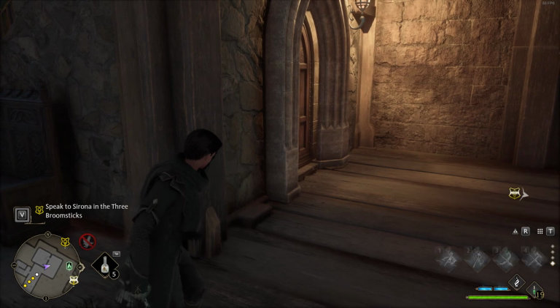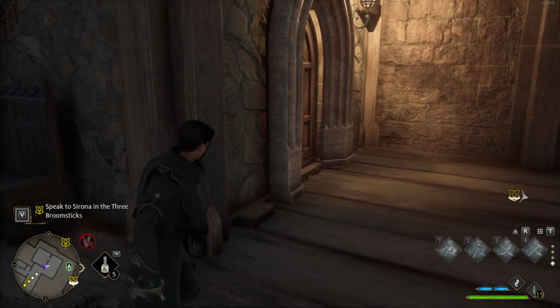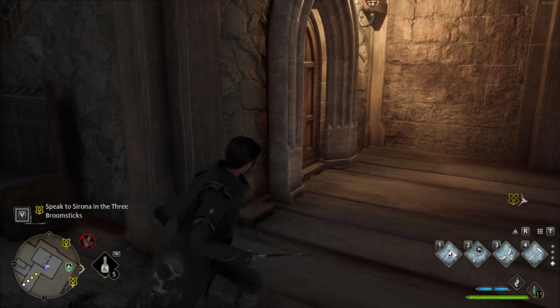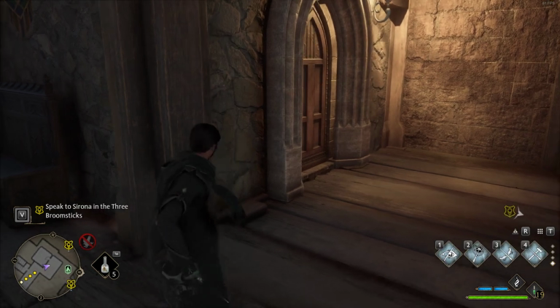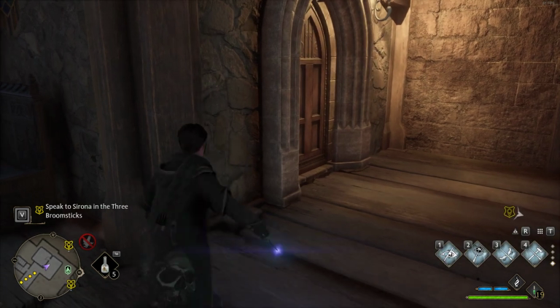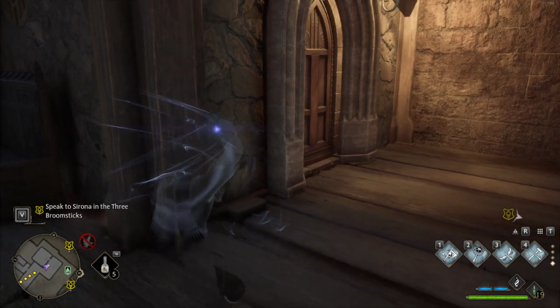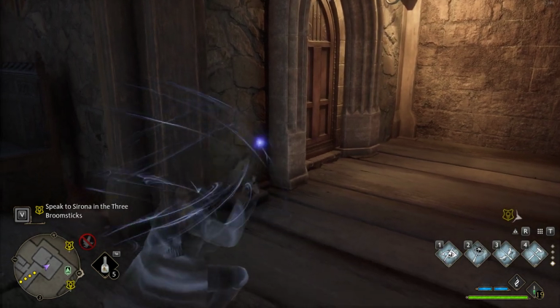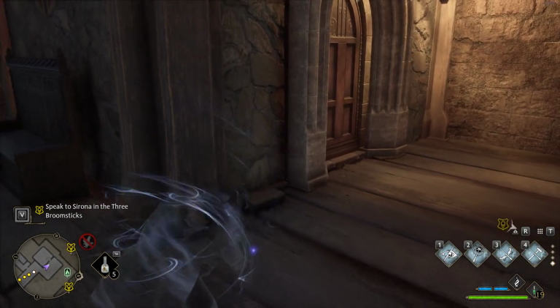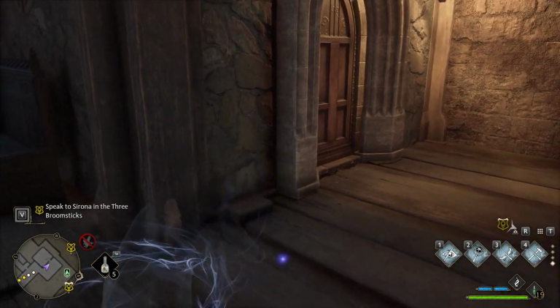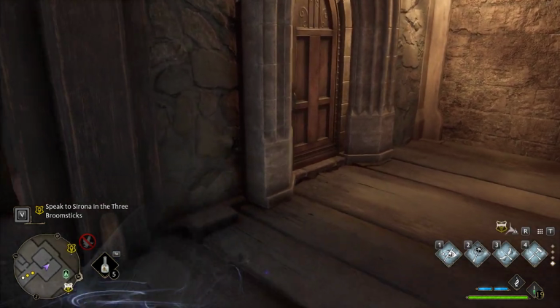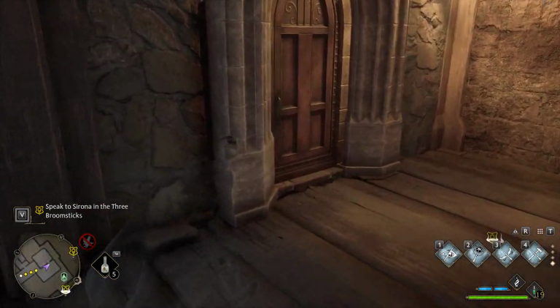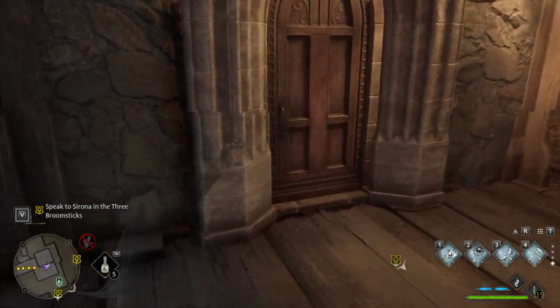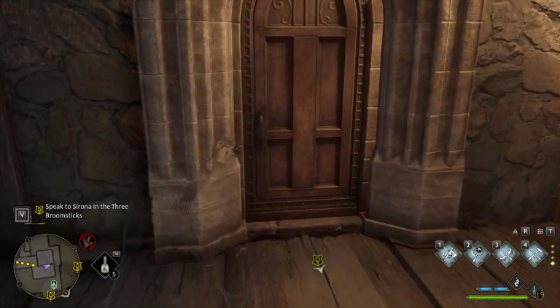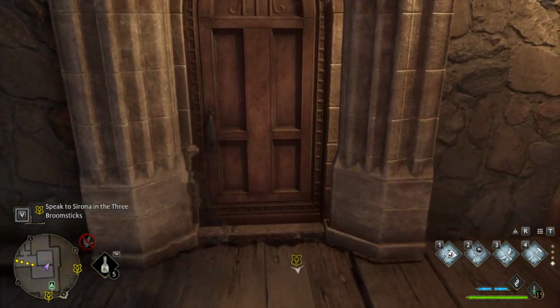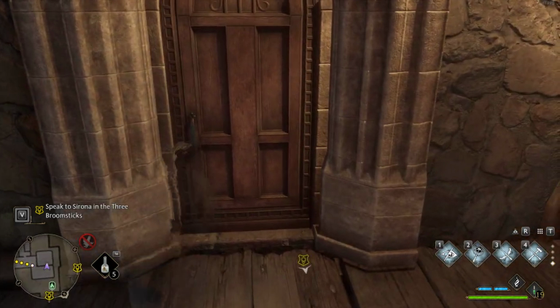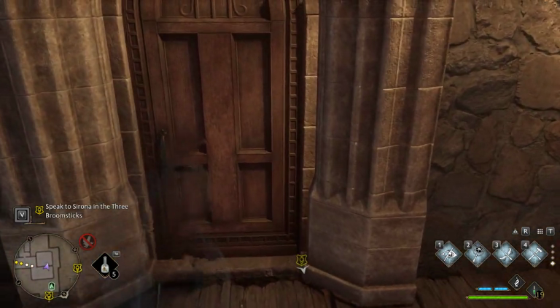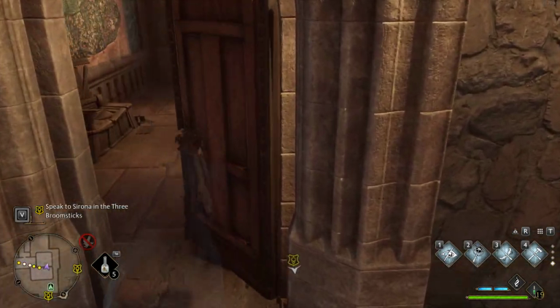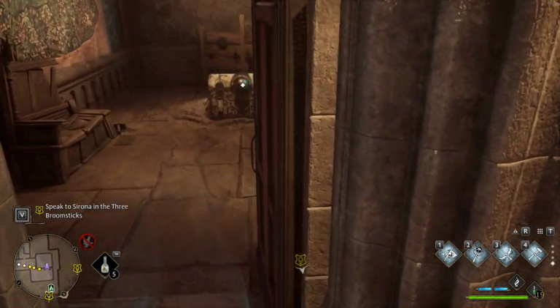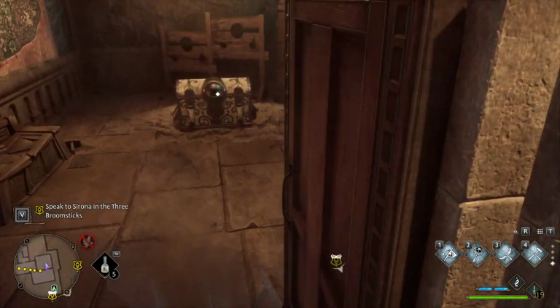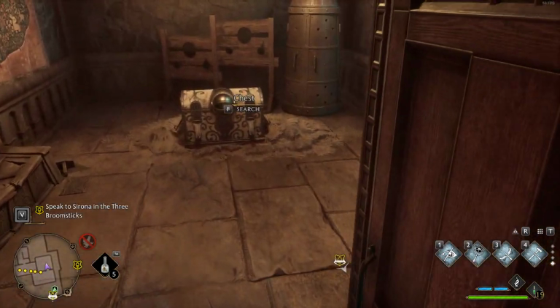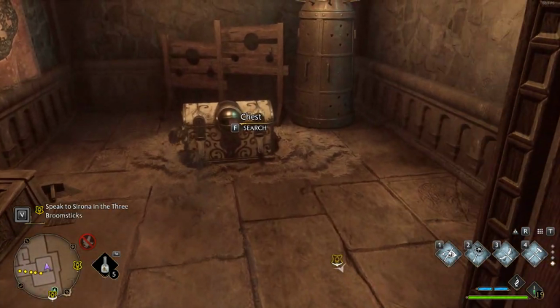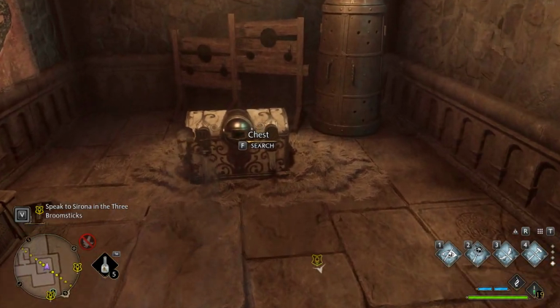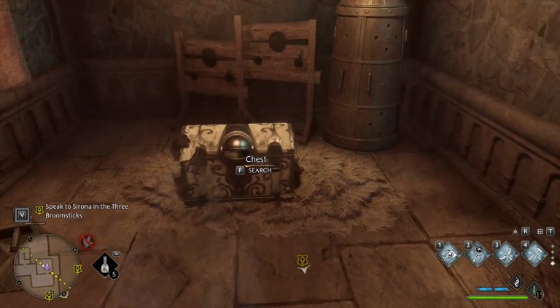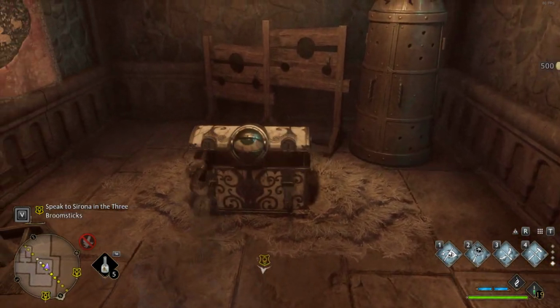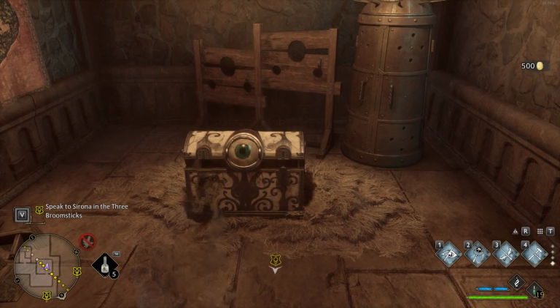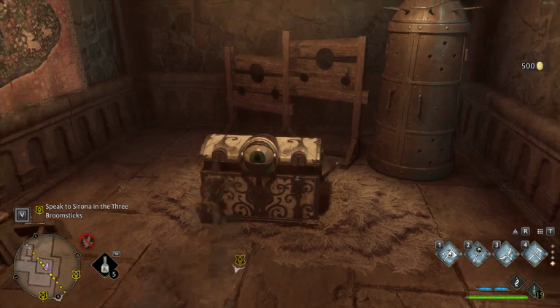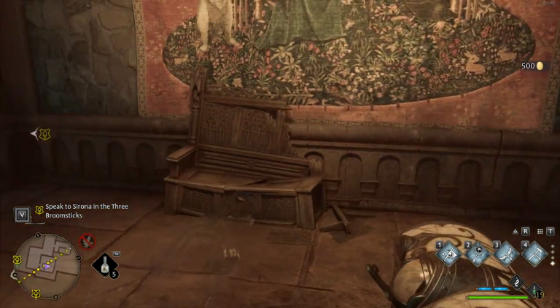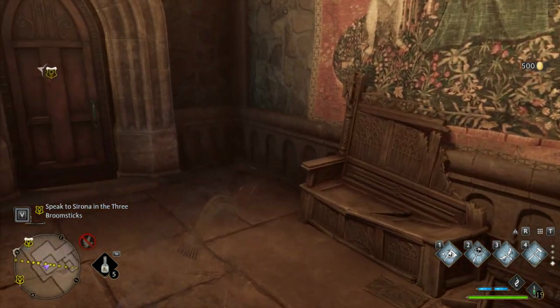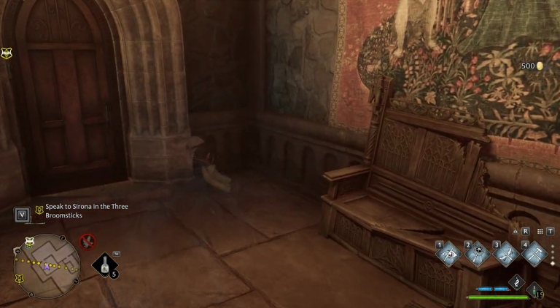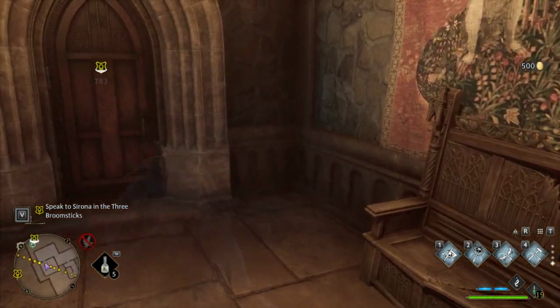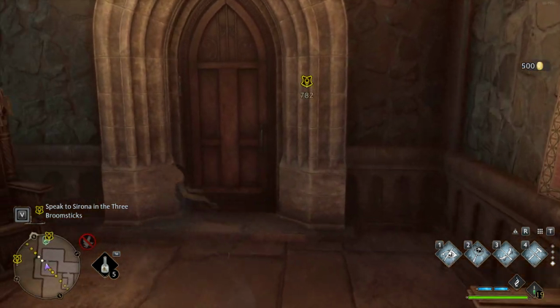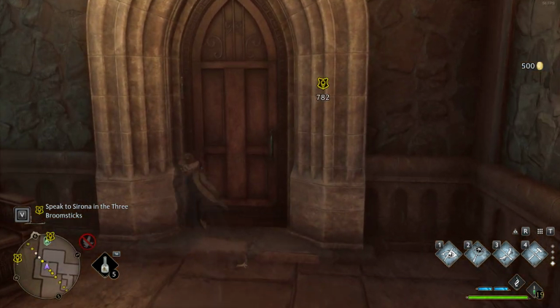But for here, we want to use the Disillusionmen. Go through the door, and boom — chest, 500 gold.